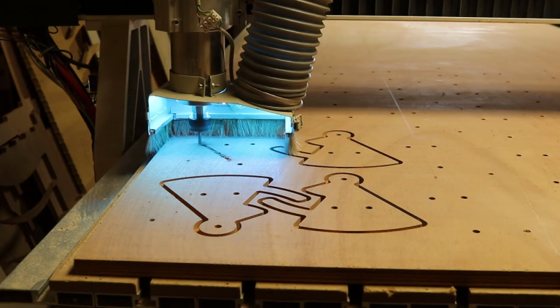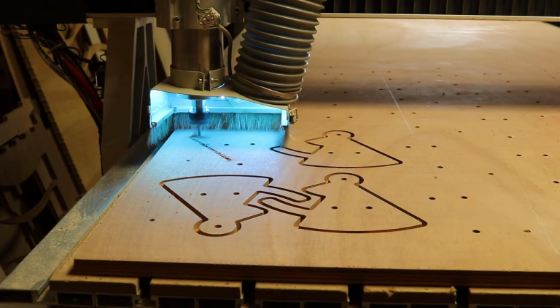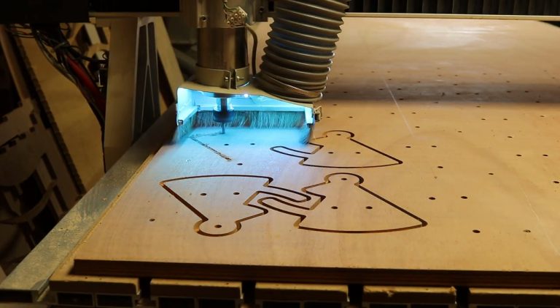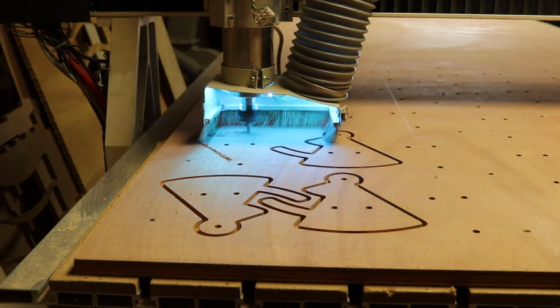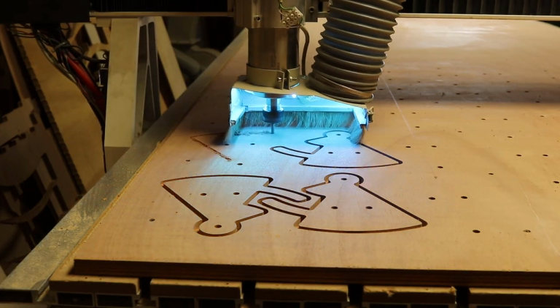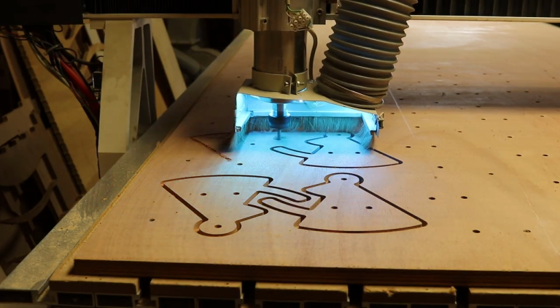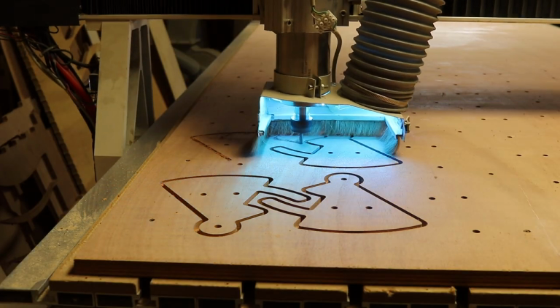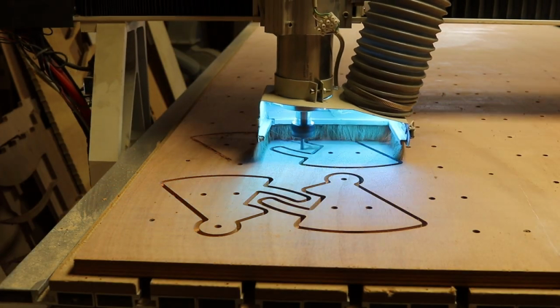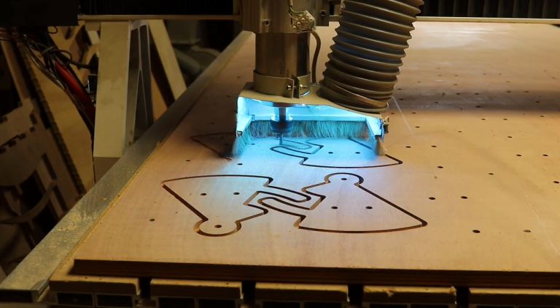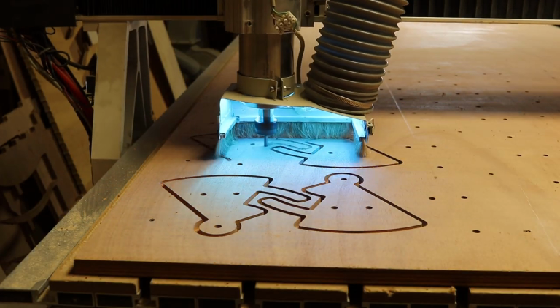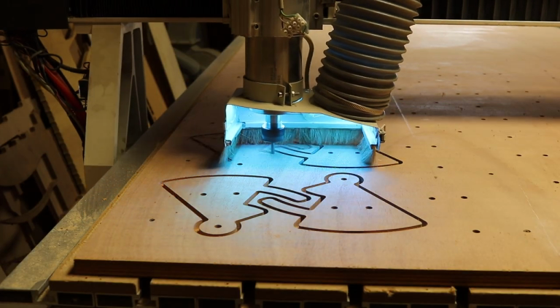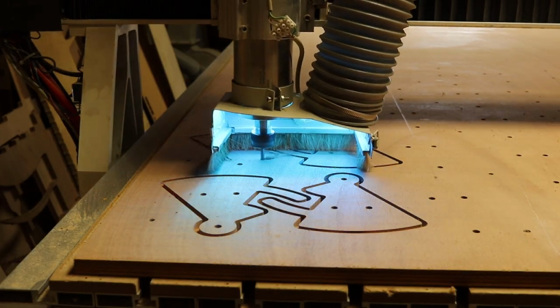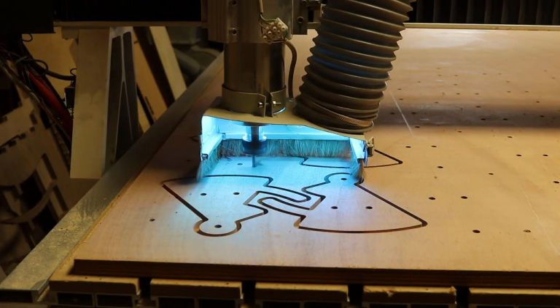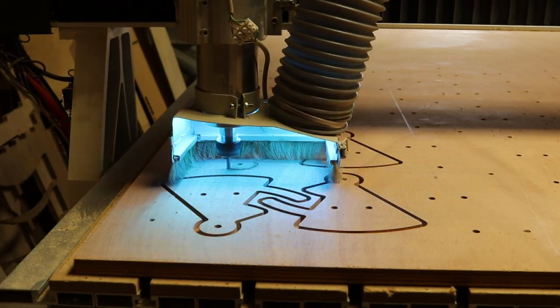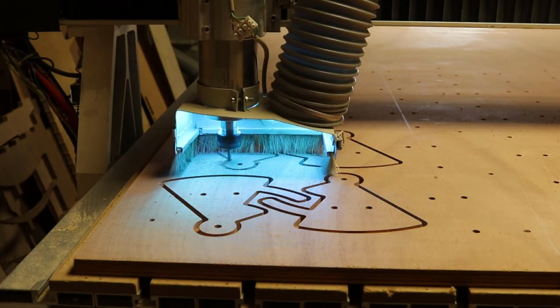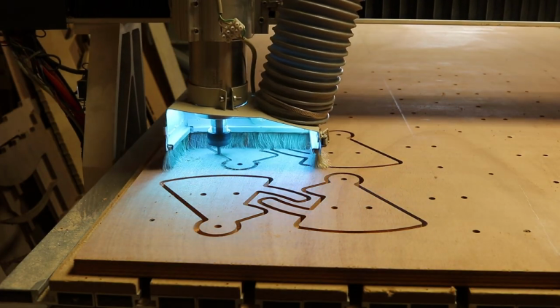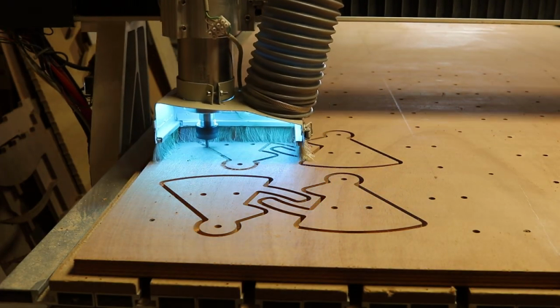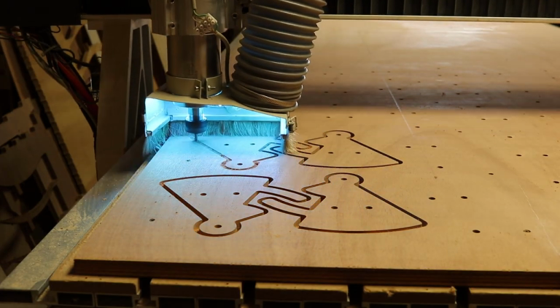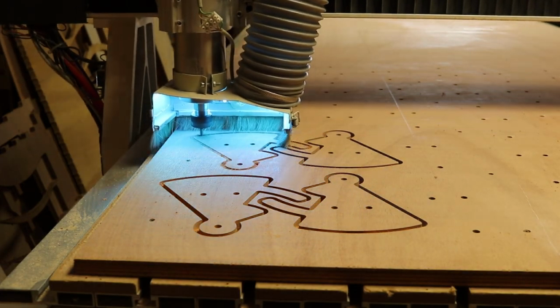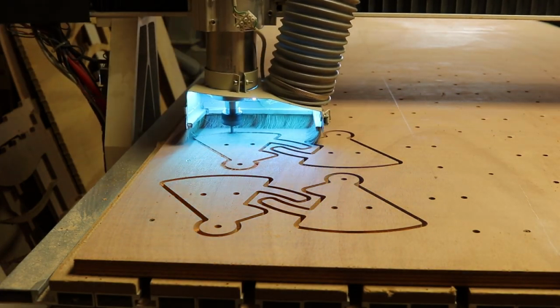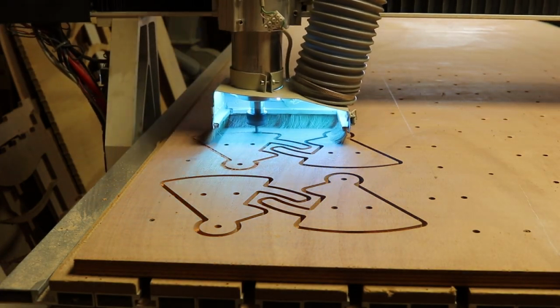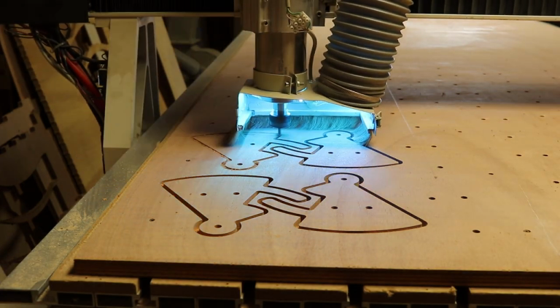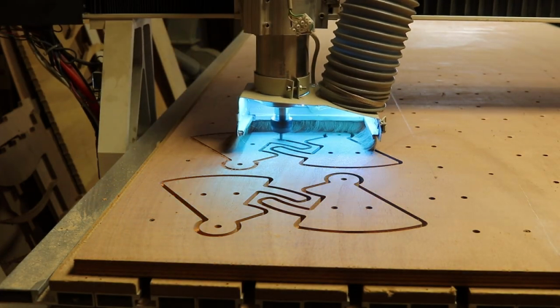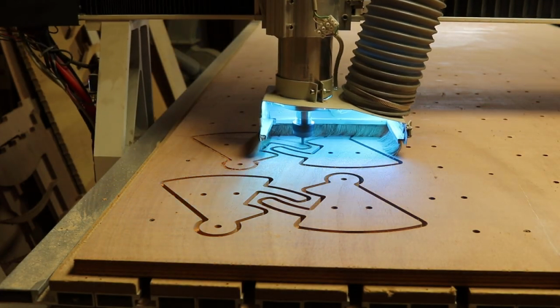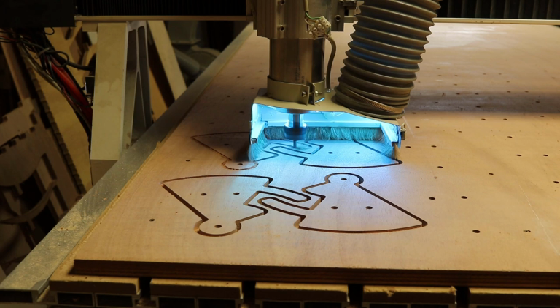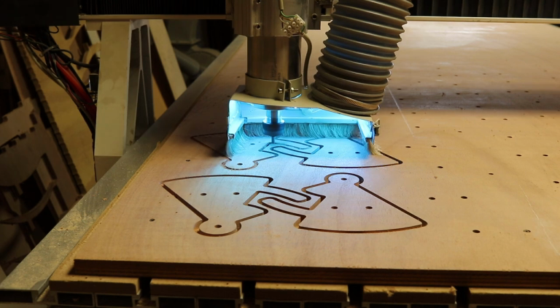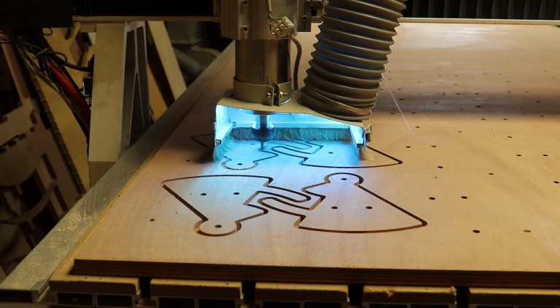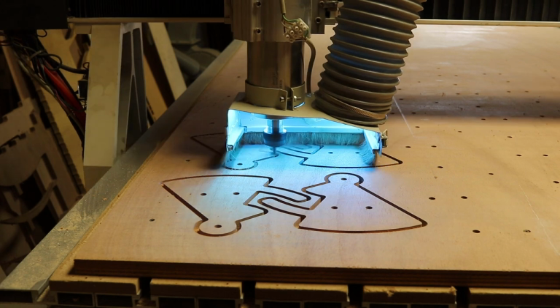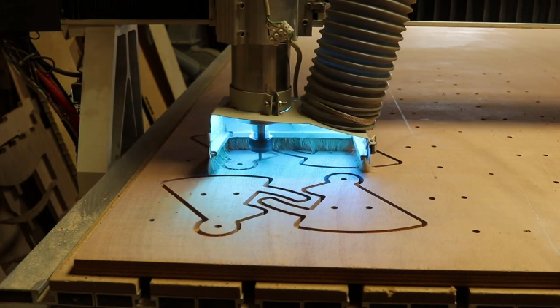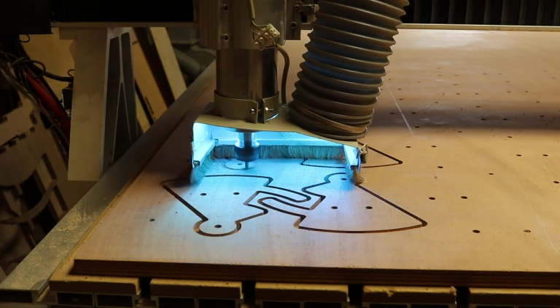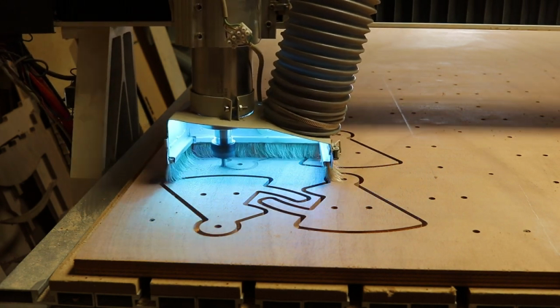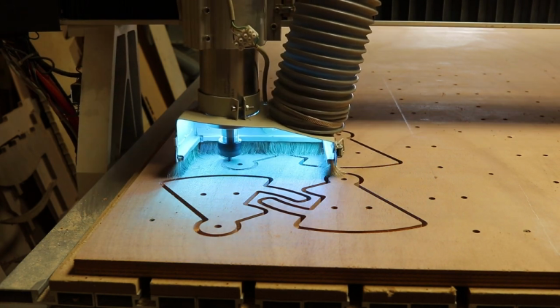And no, this is not inspired by the male version of a Christmas Angel tree decoration.